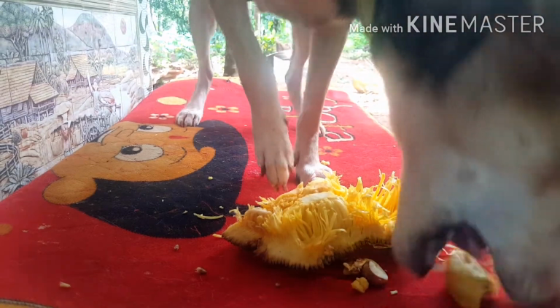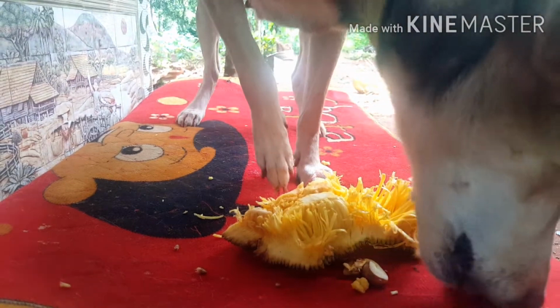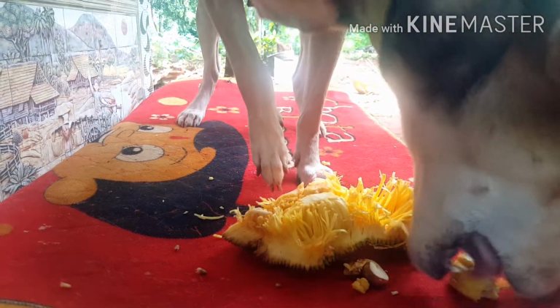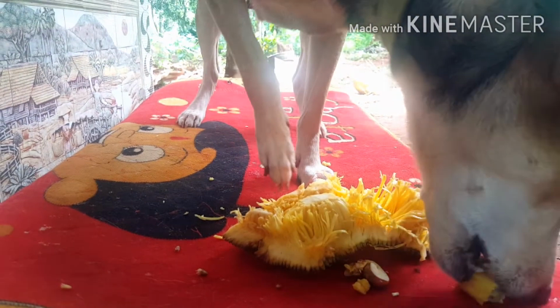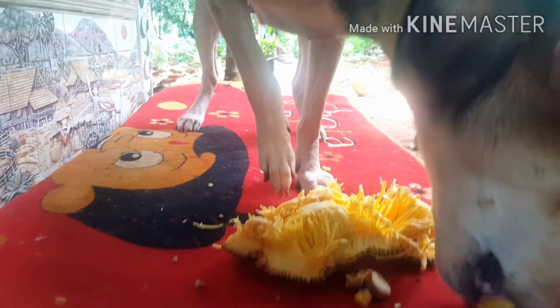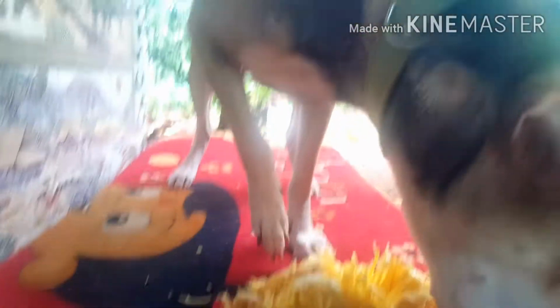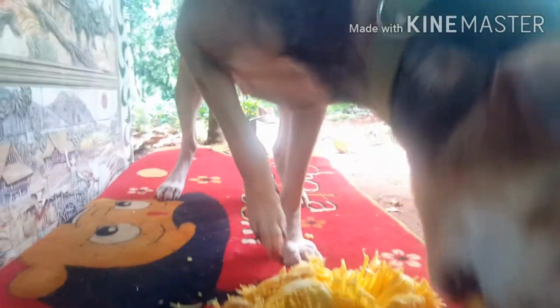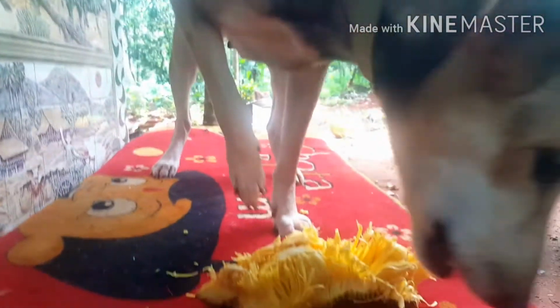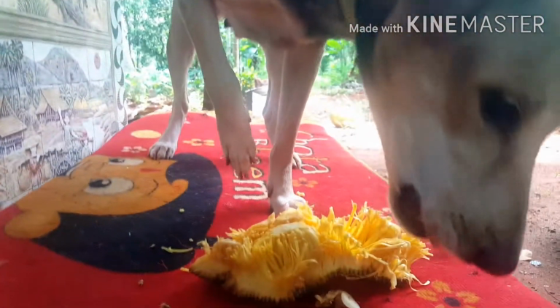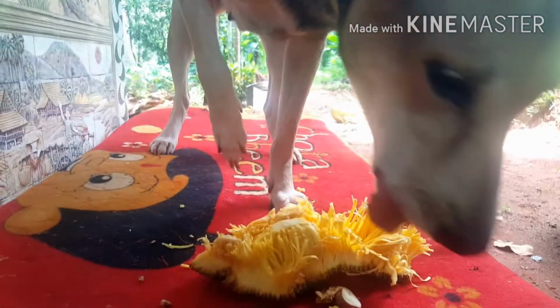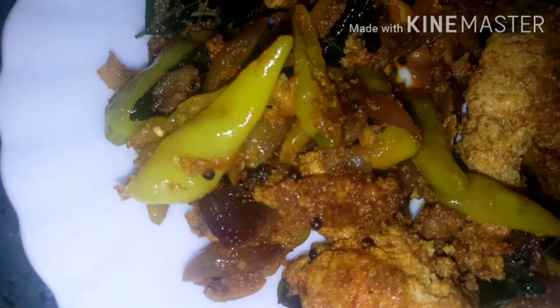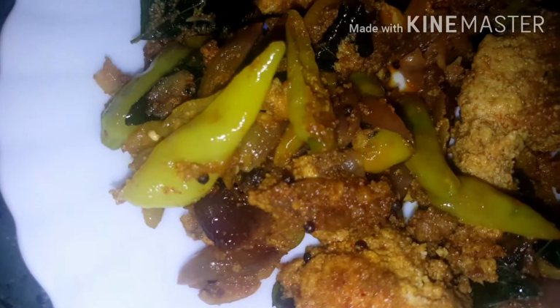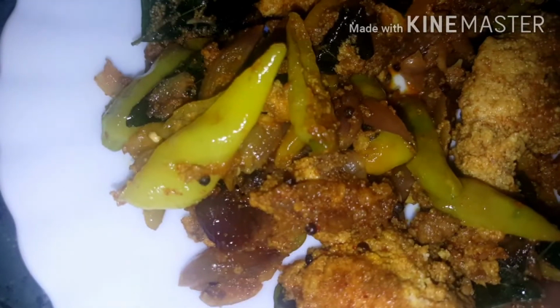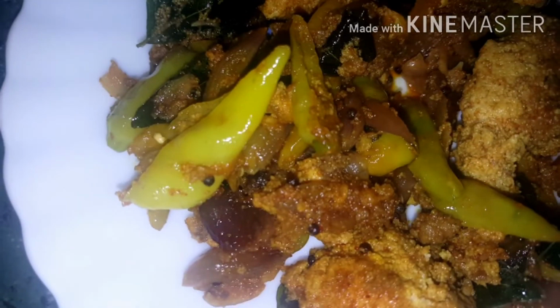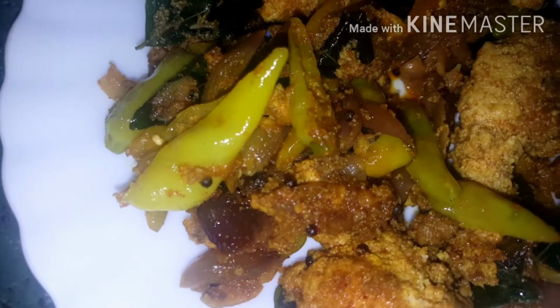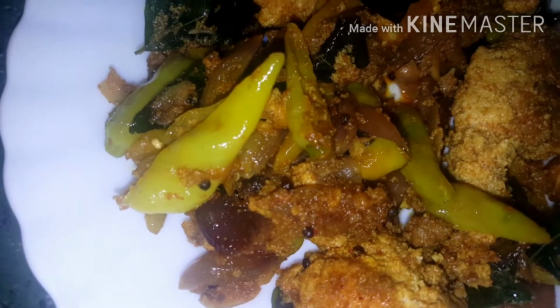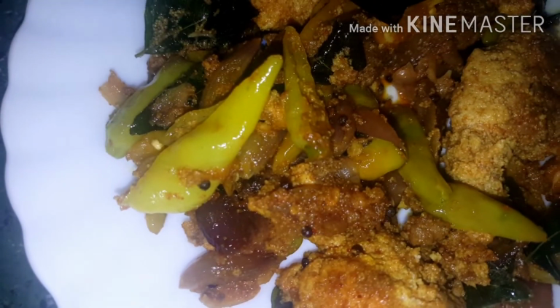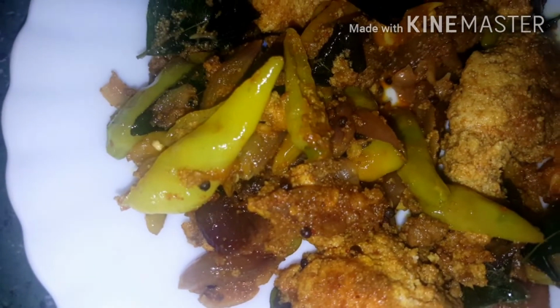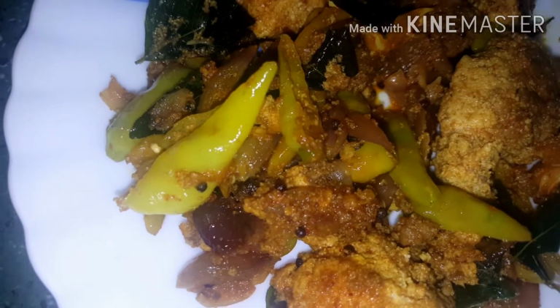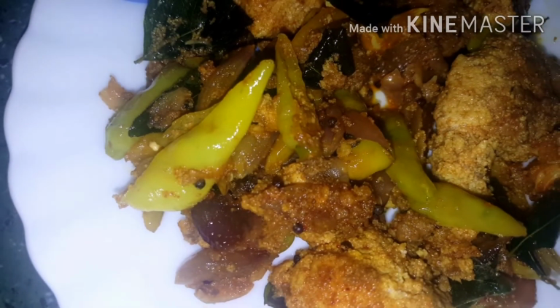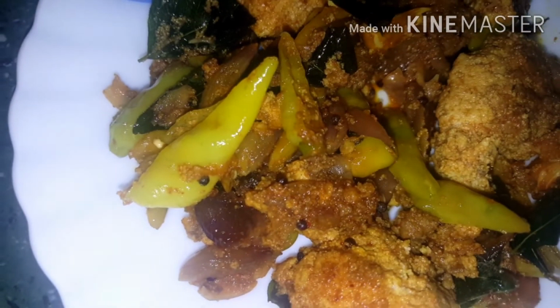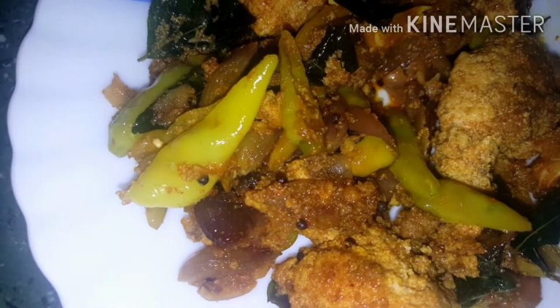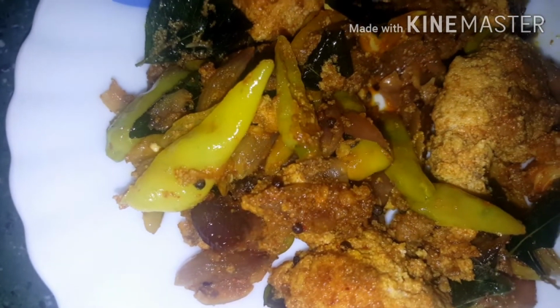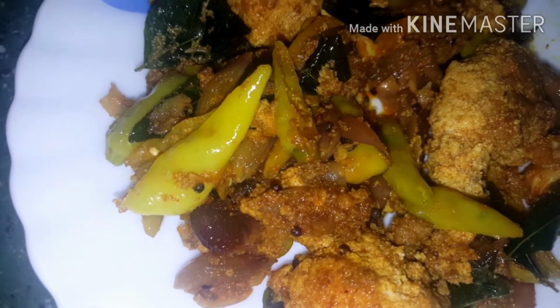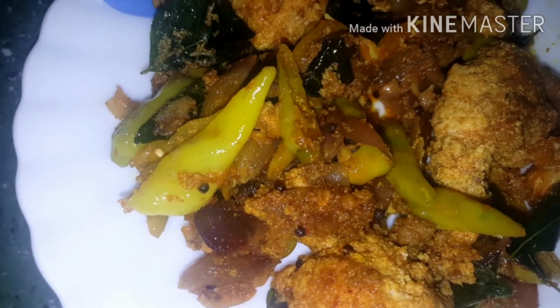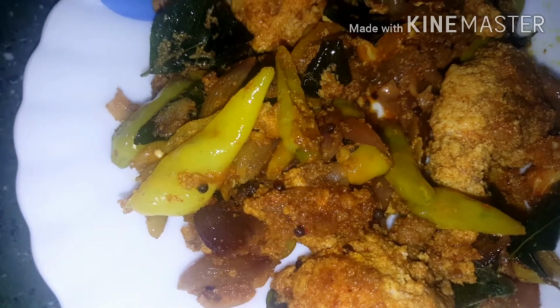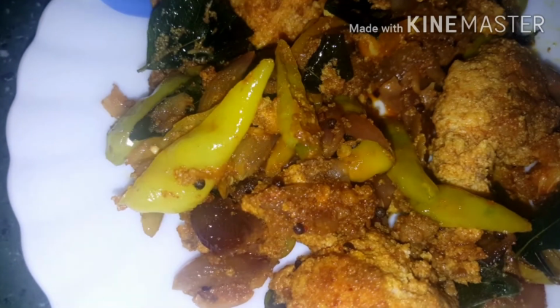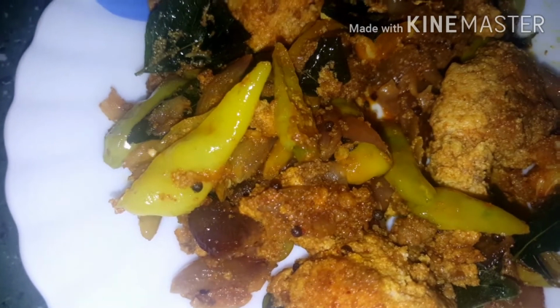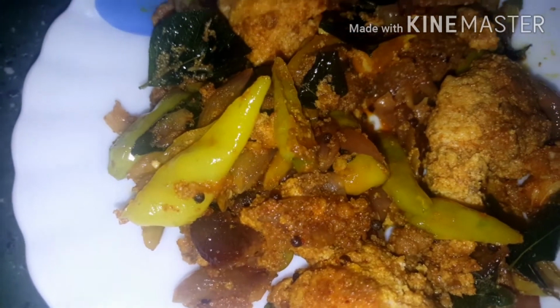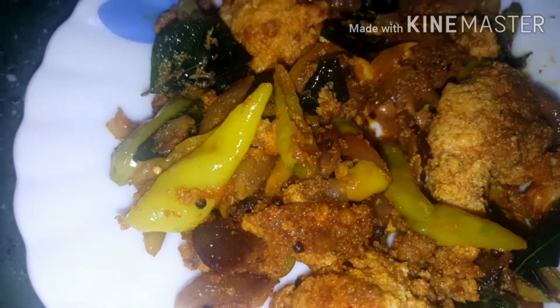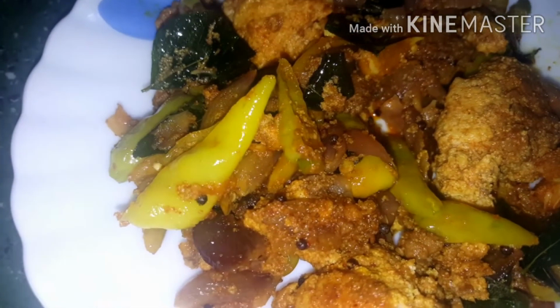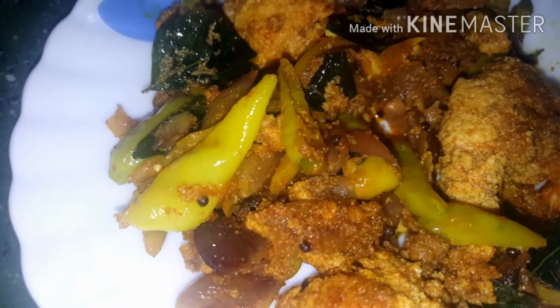Hi my angels! Today I am introducing a recipe for the new Meean Muttaya.